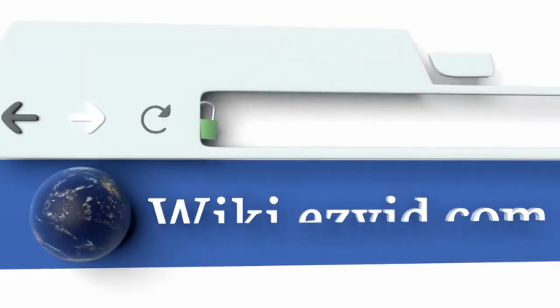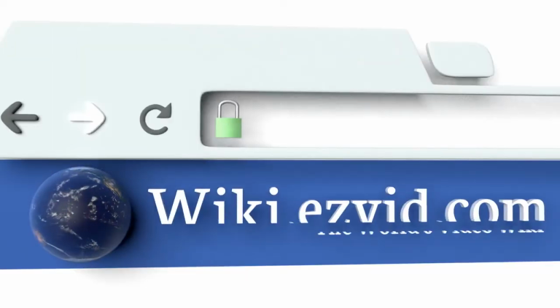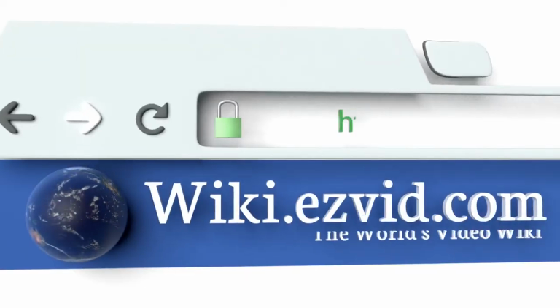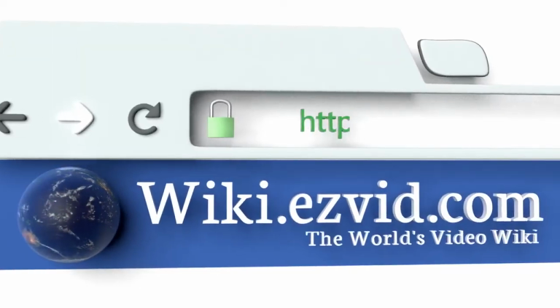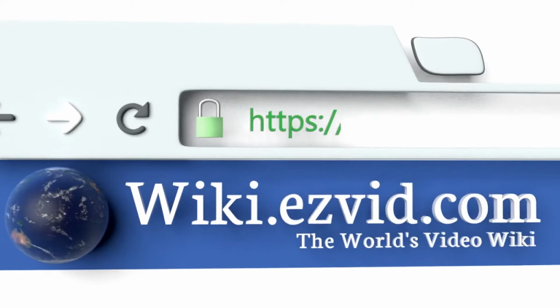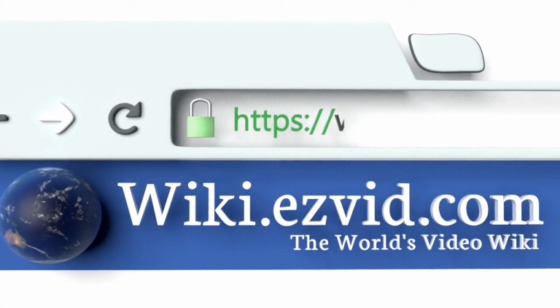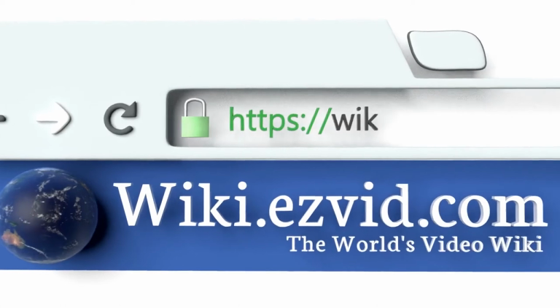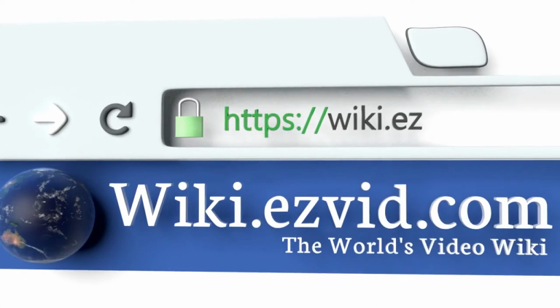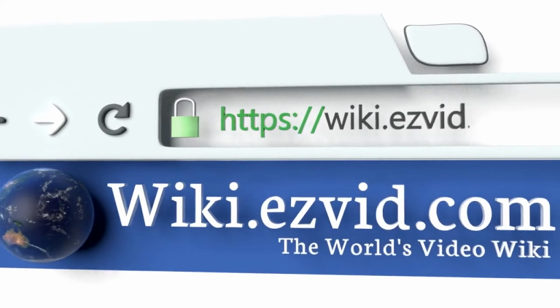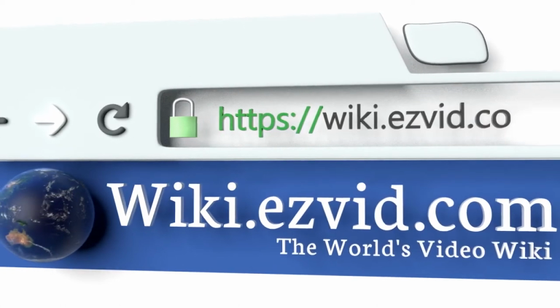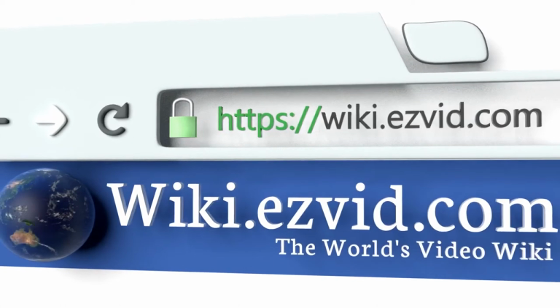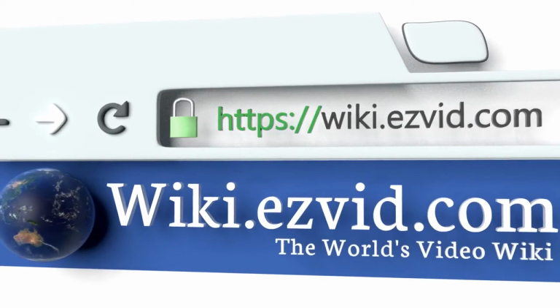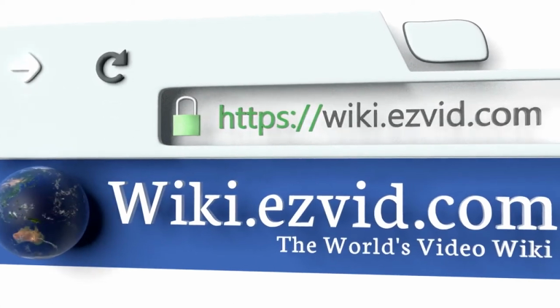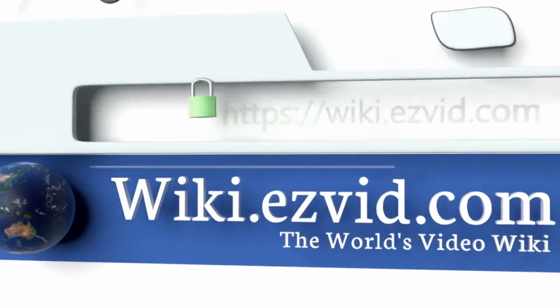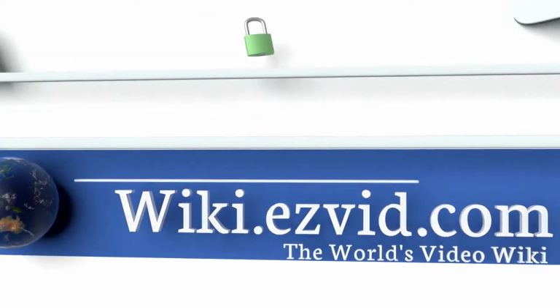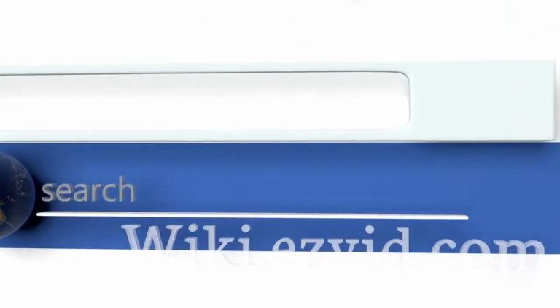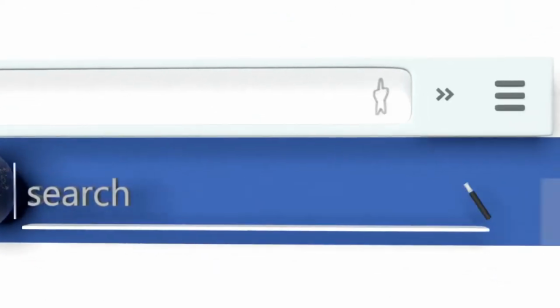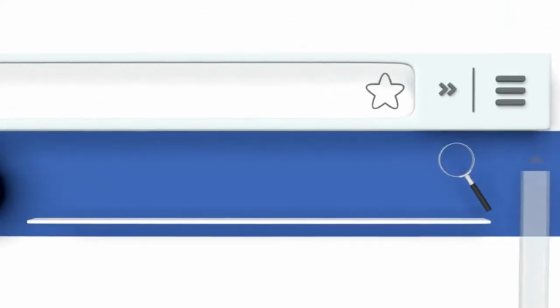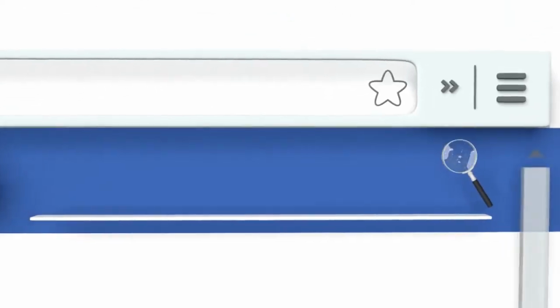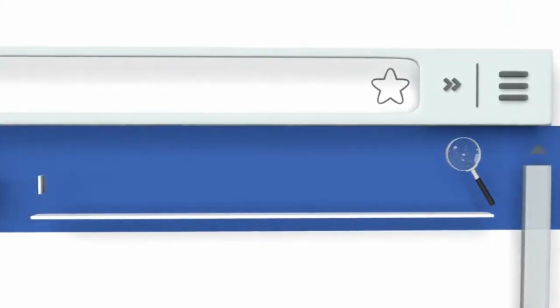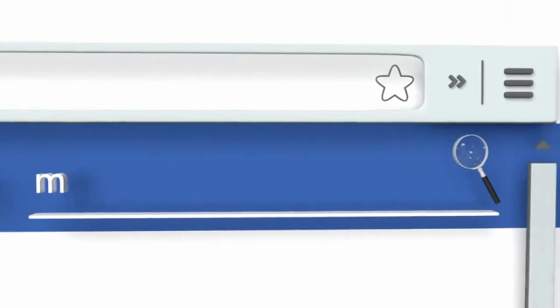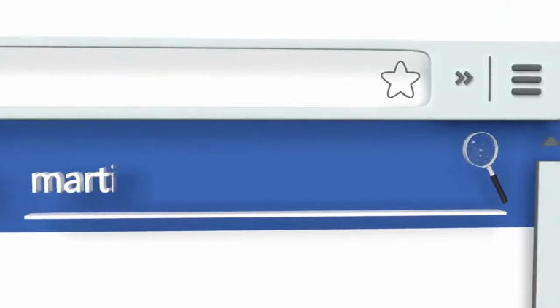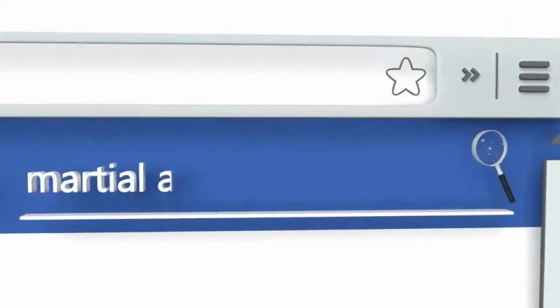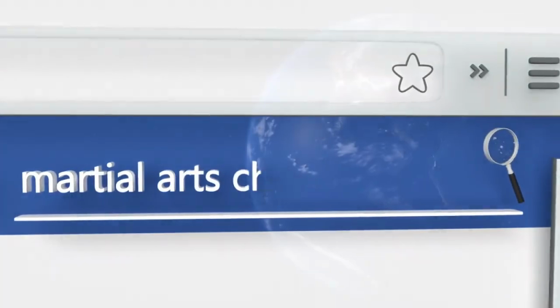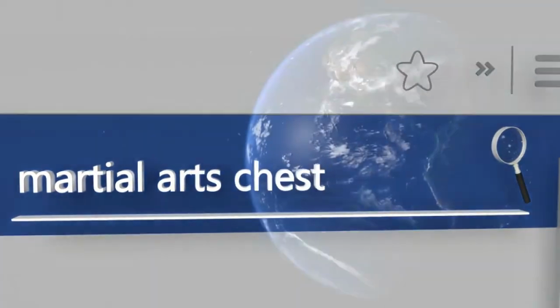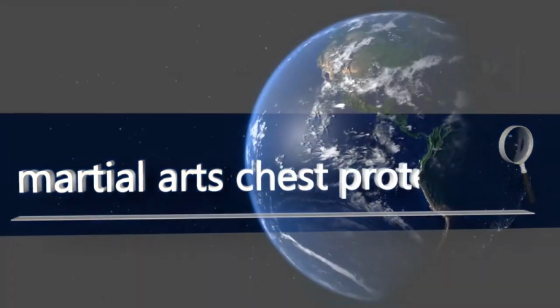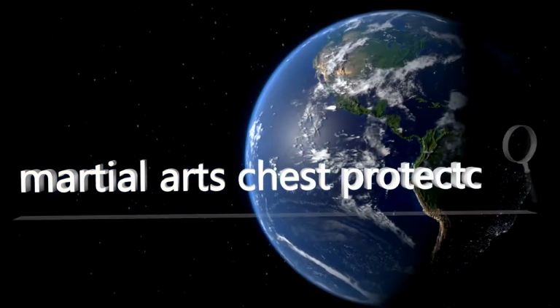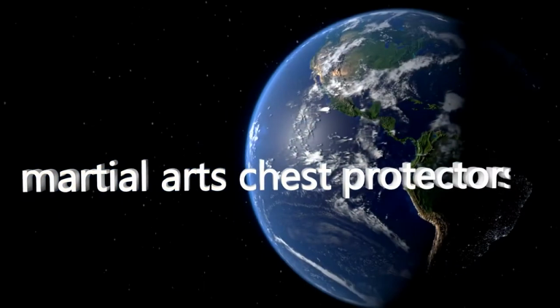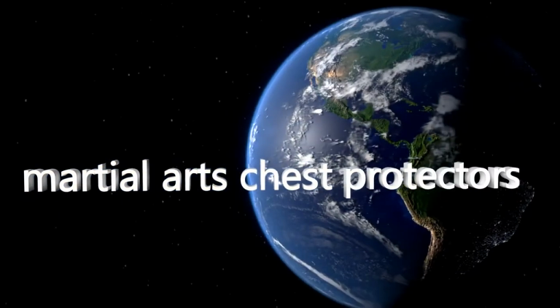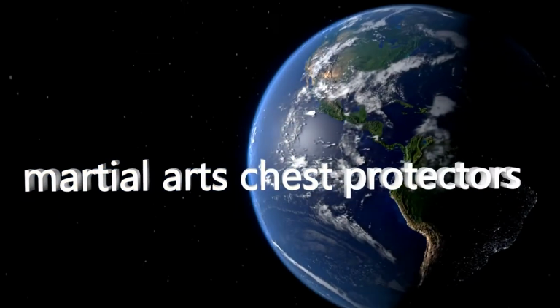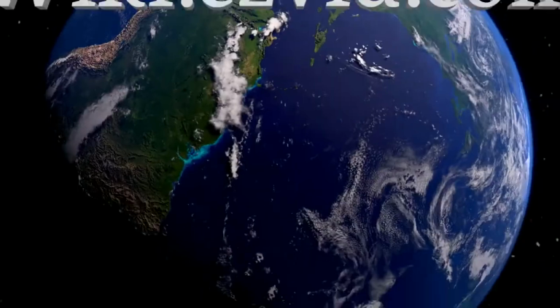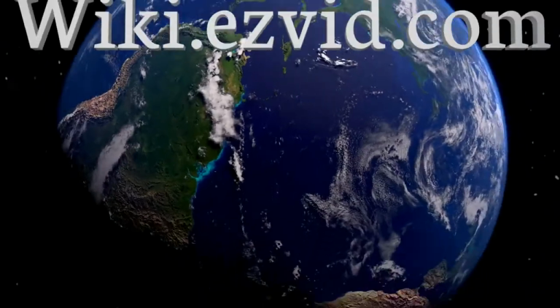To see all of our choices, go to wiki.easyvid.com and search for martial arts chest protectors, or click beneath this video.